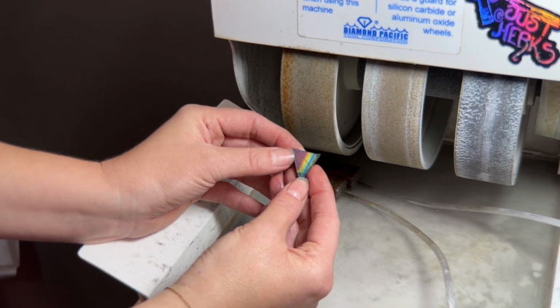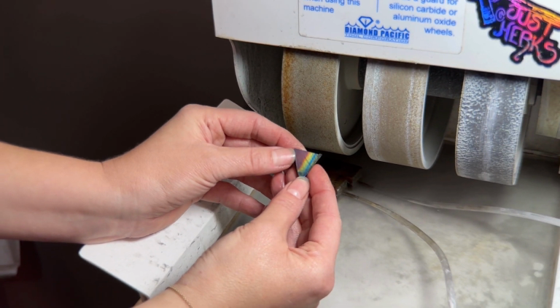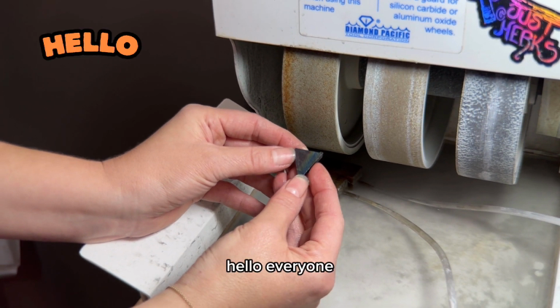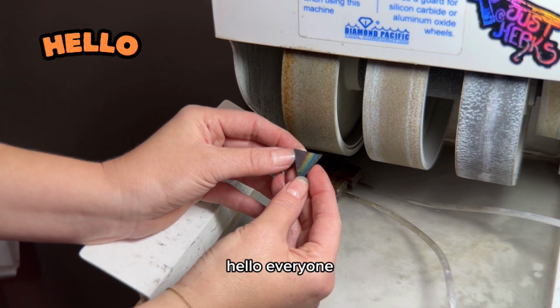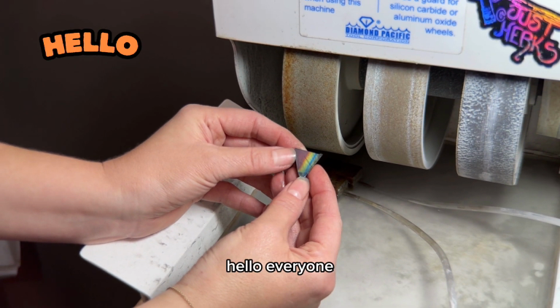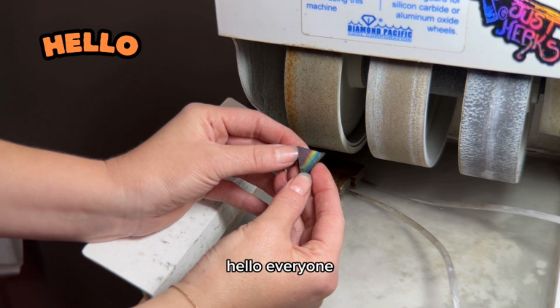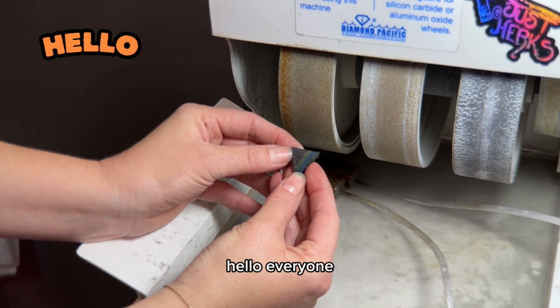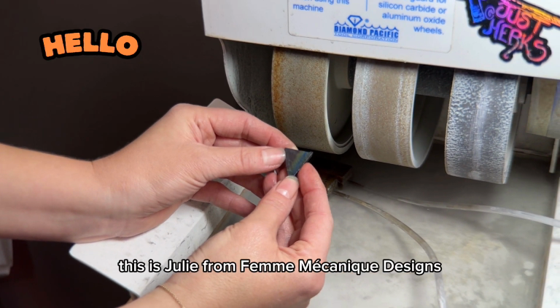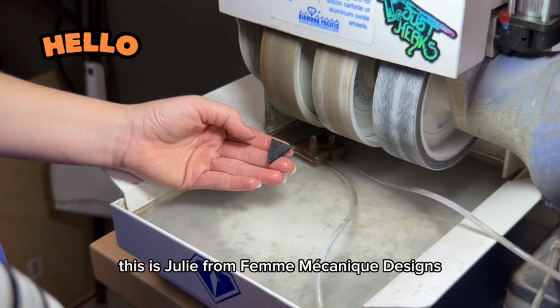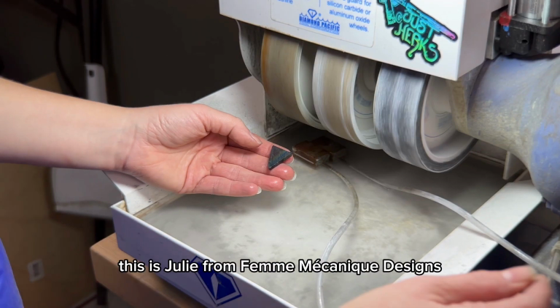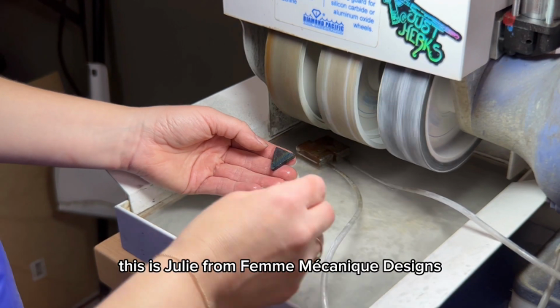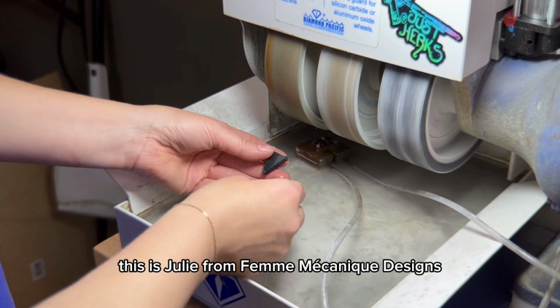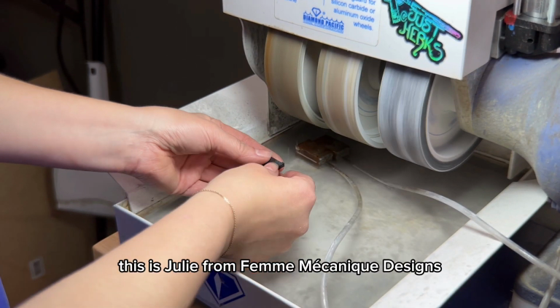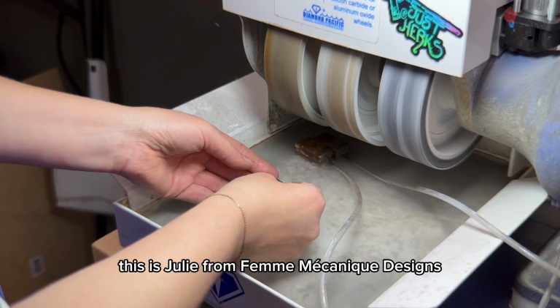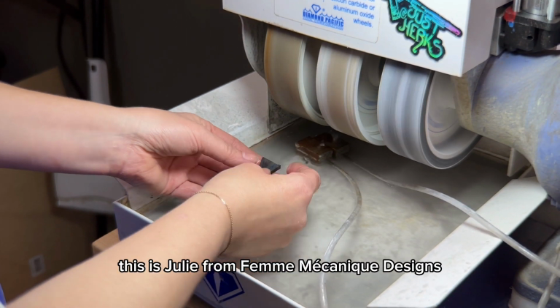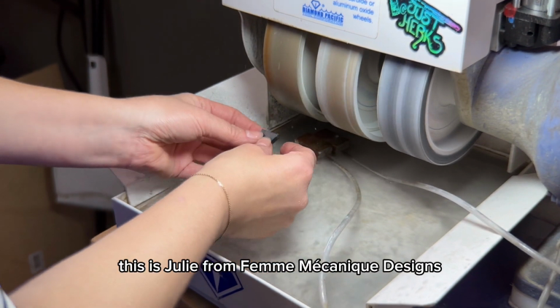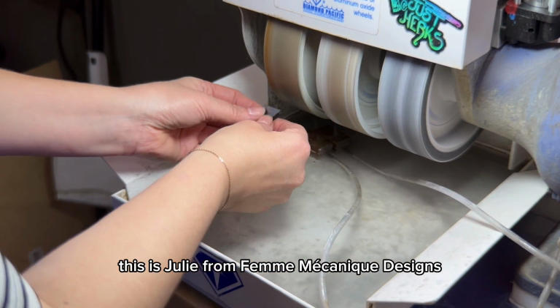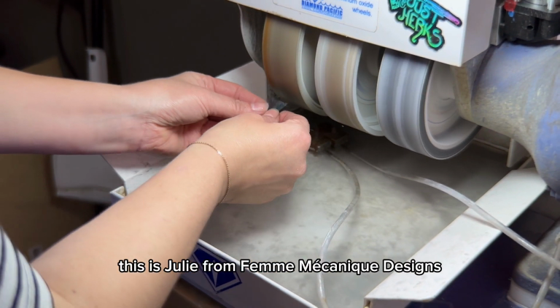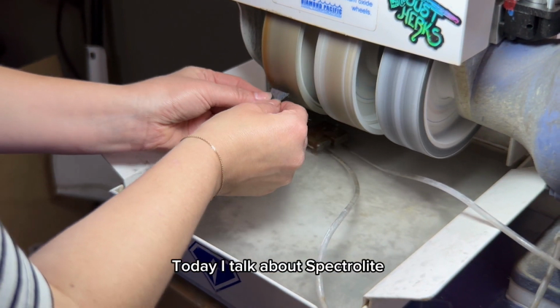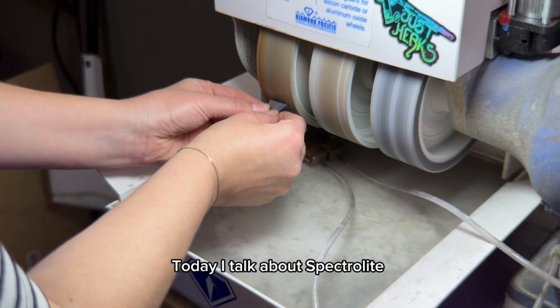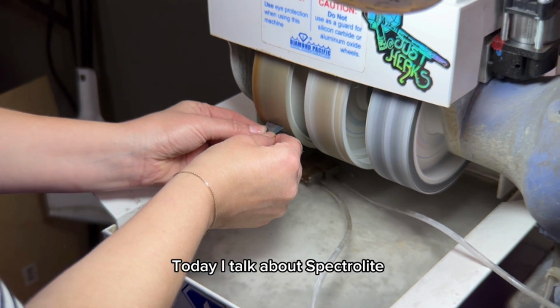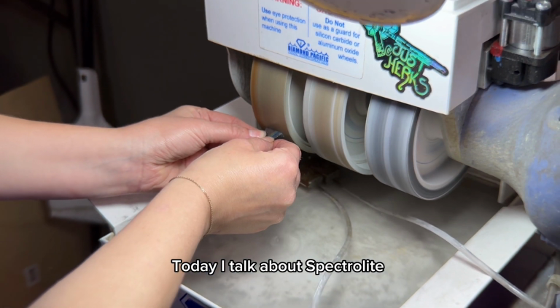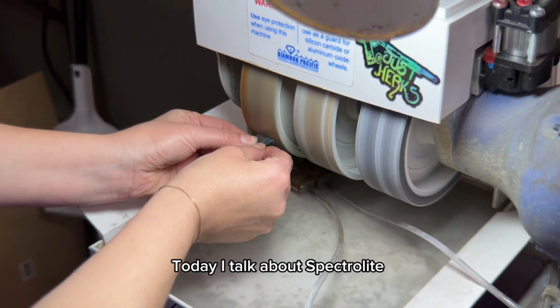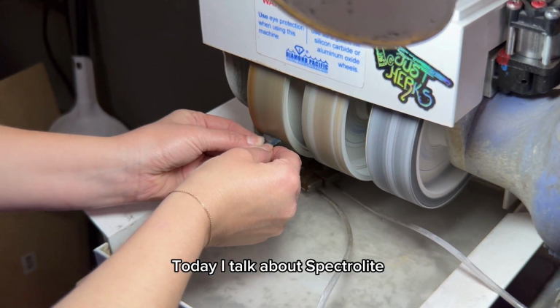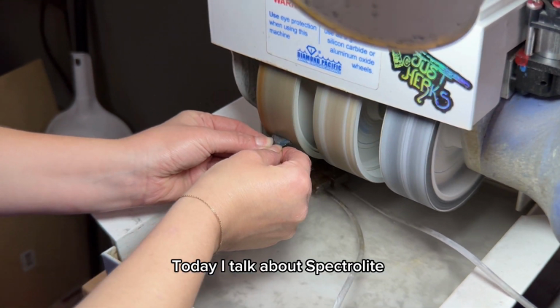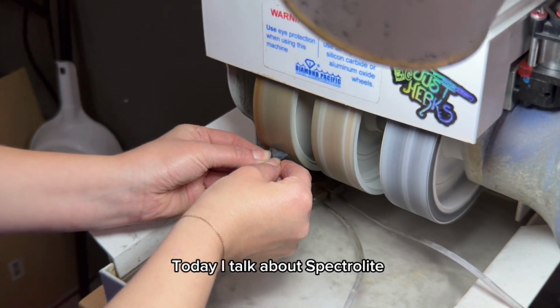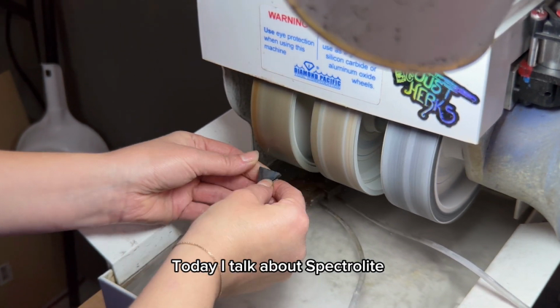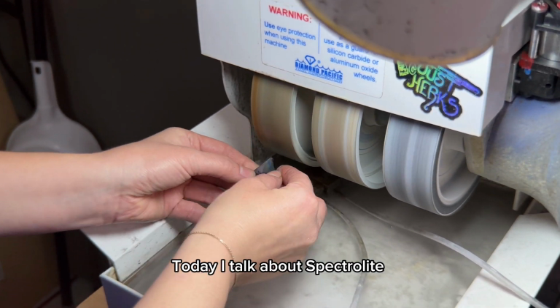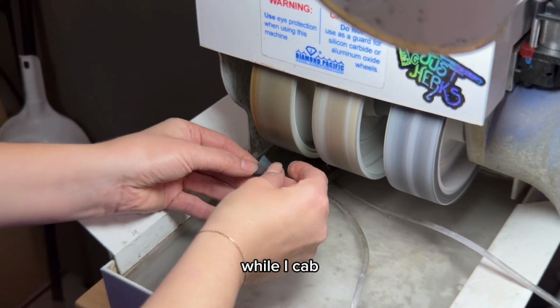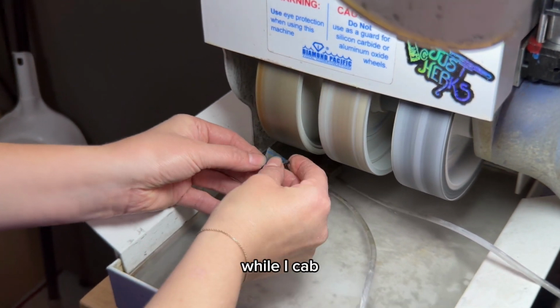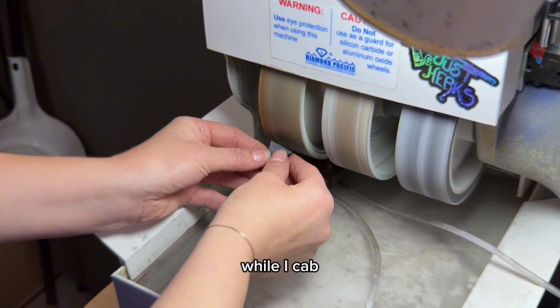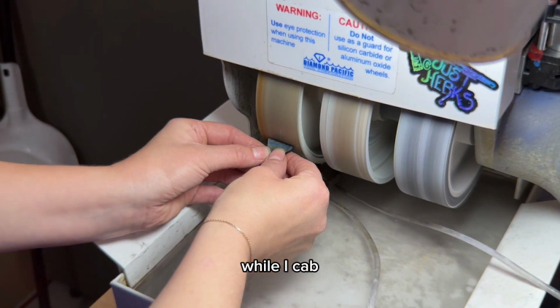Hello everyone, this is Julie from Fammechanic Designs. Today I talk about Spectrolite while I cab.